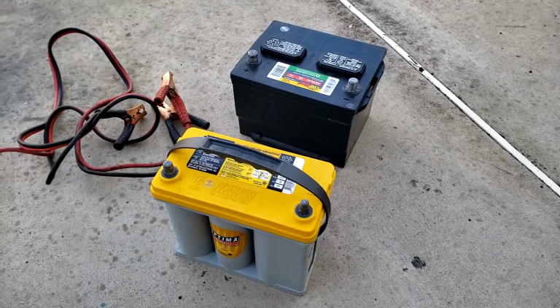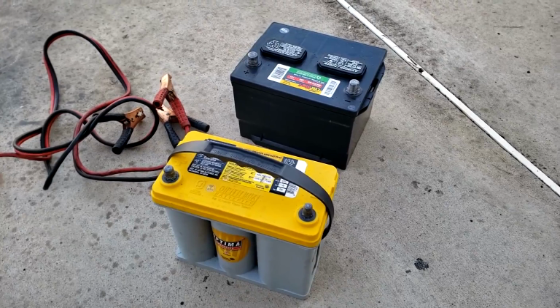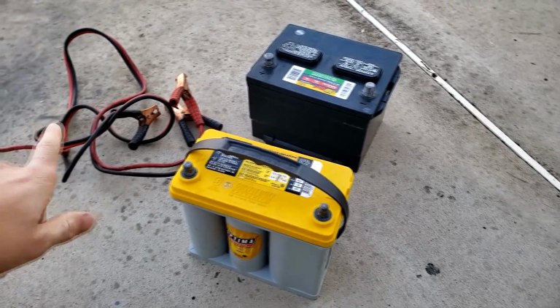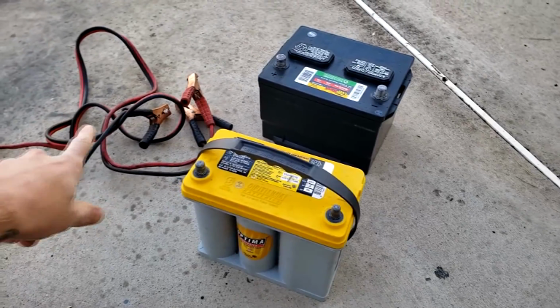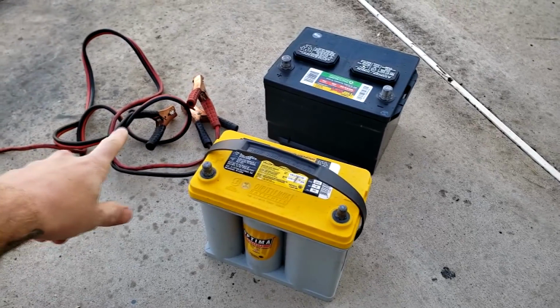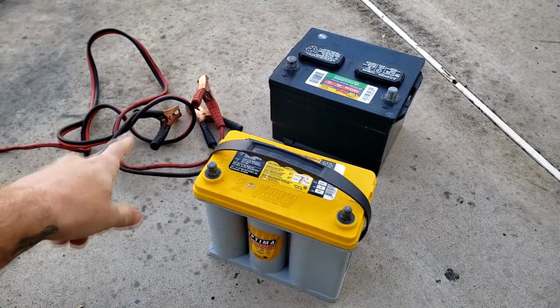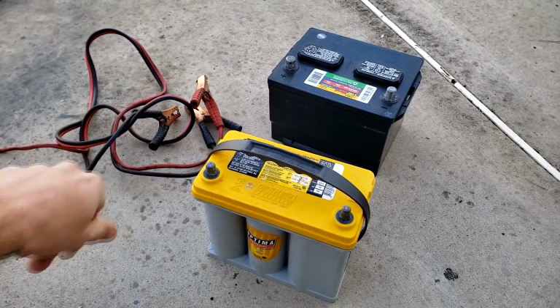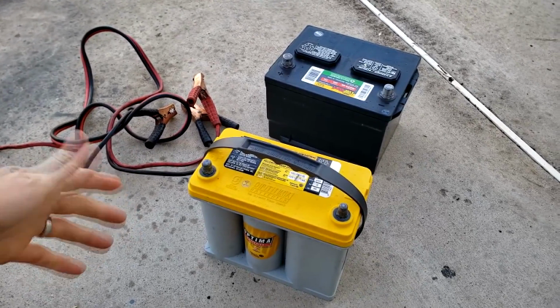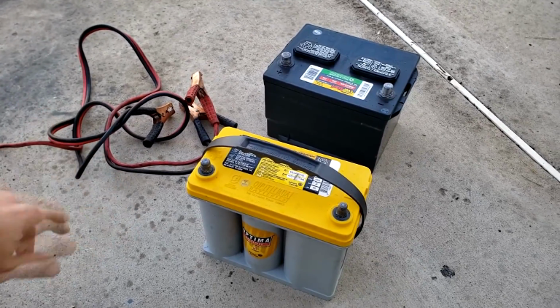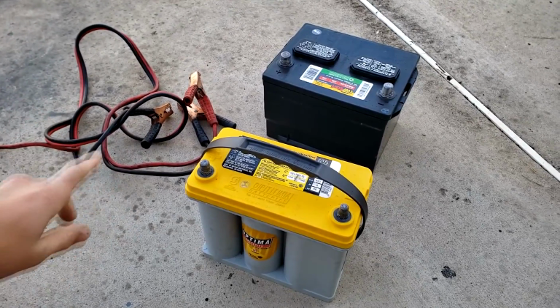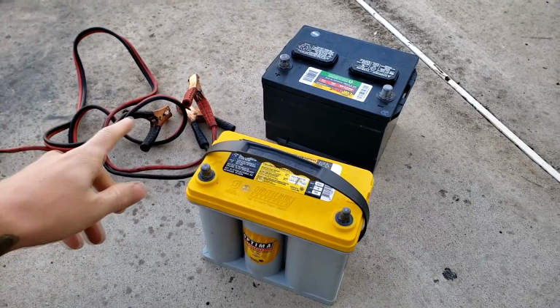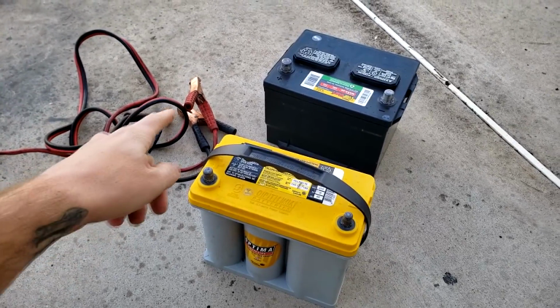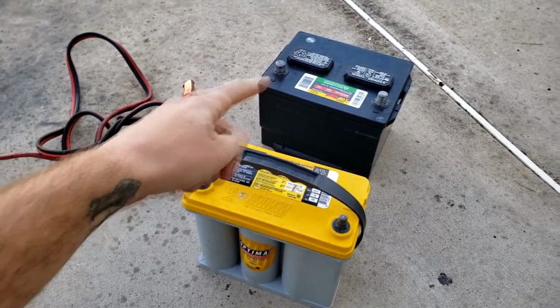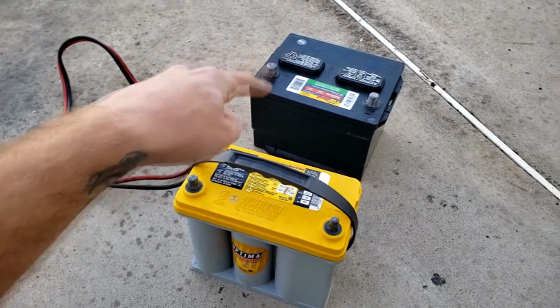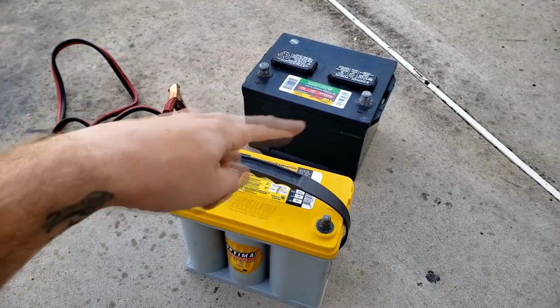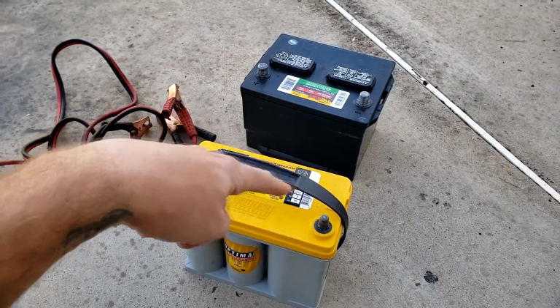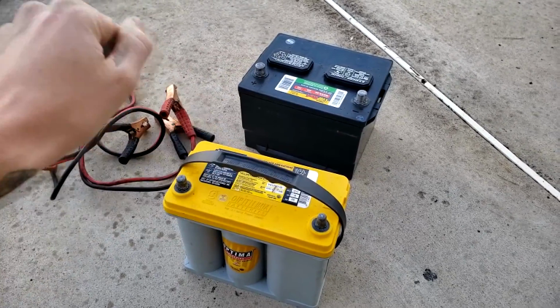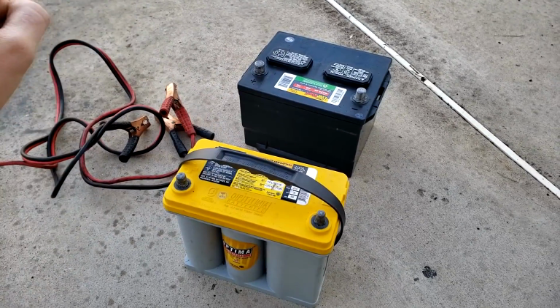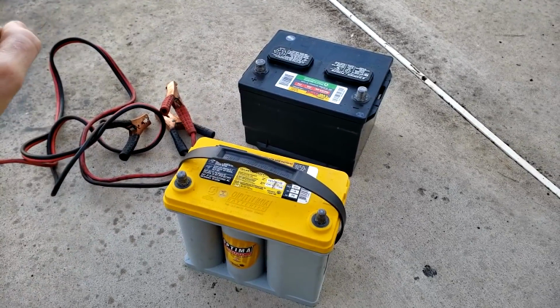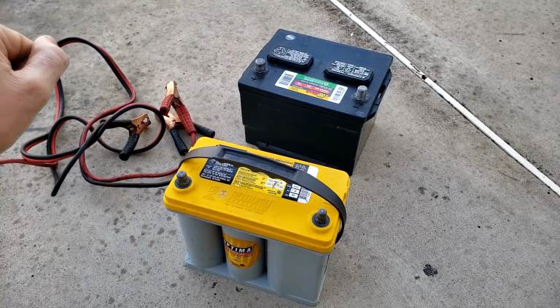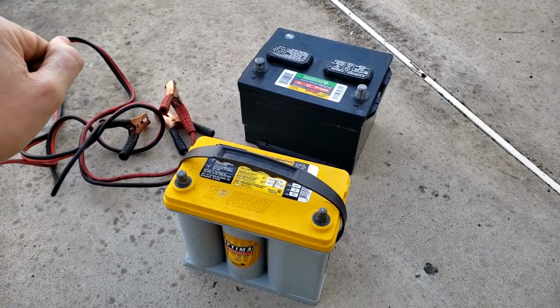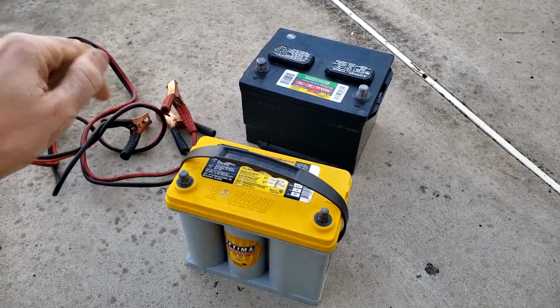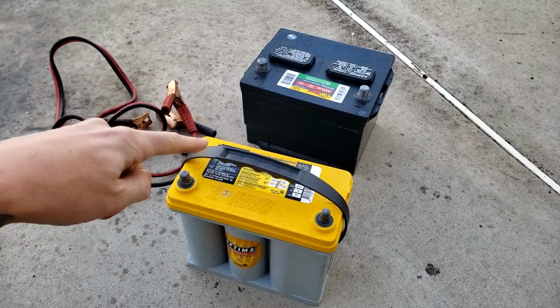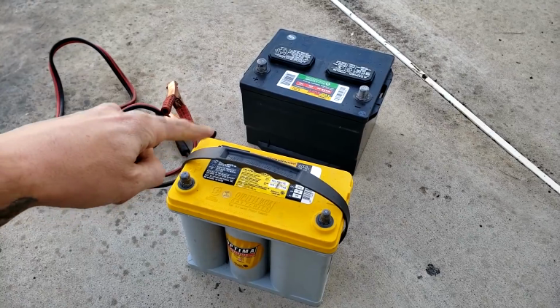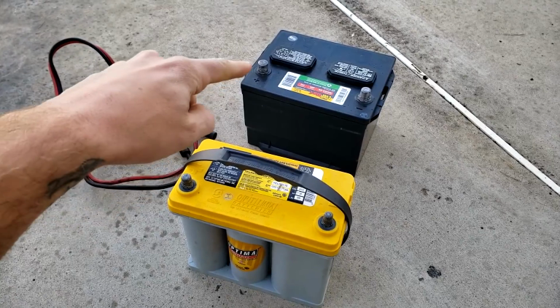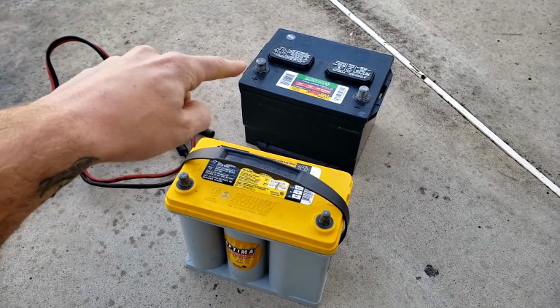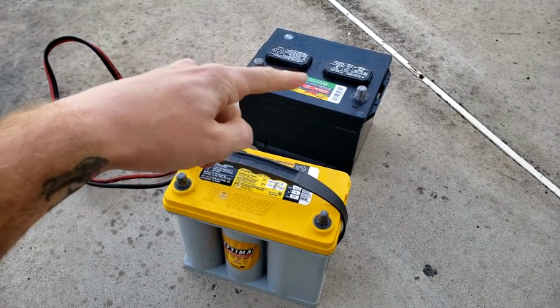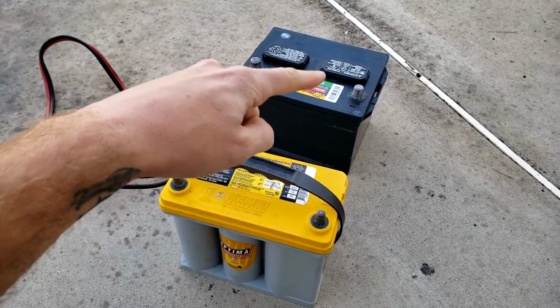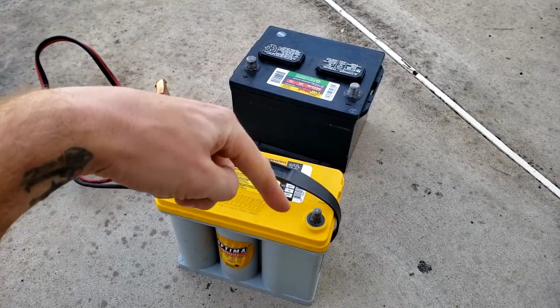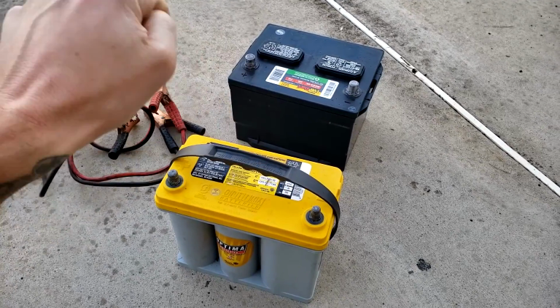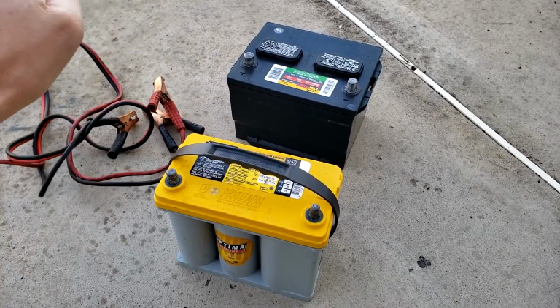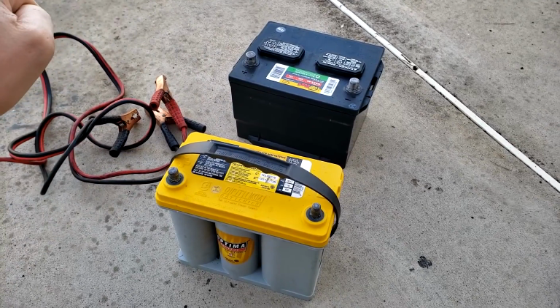What we're going to do is get a set of jumper cables and connect the batteries together — positive to positive, negative to negative.